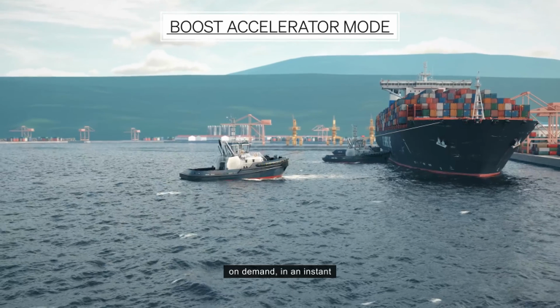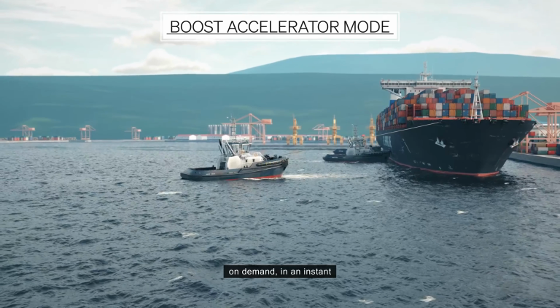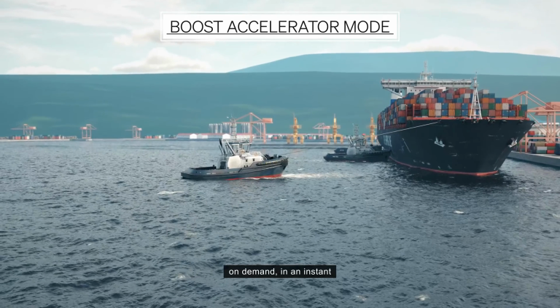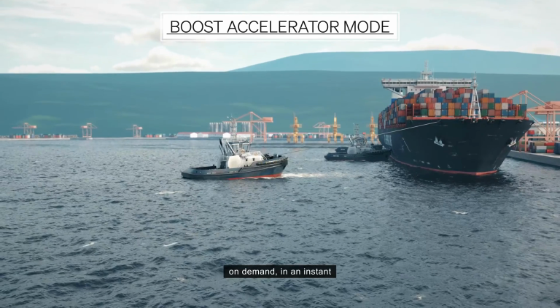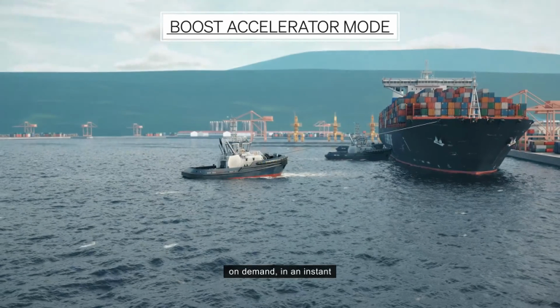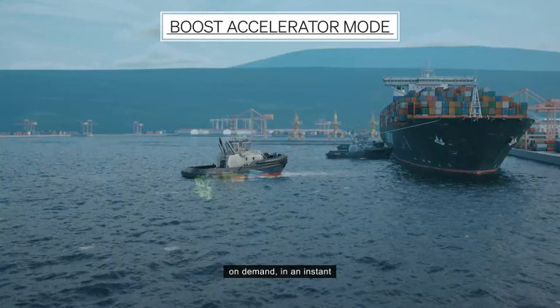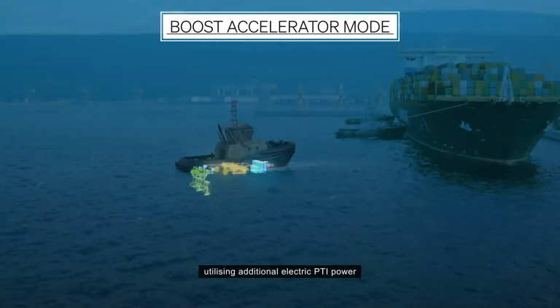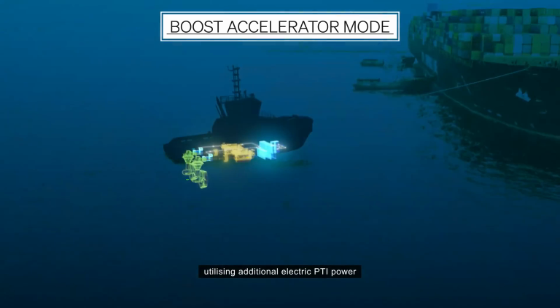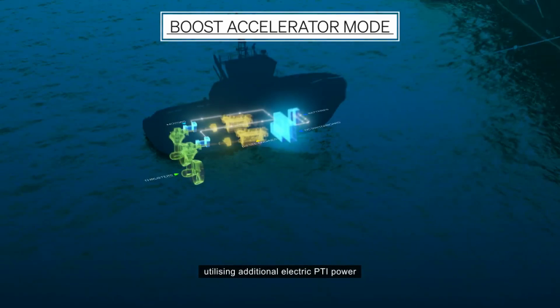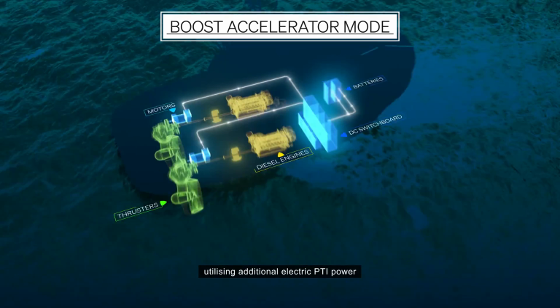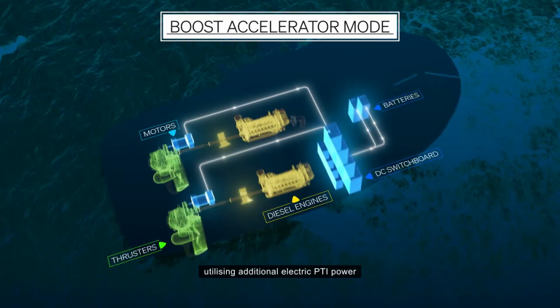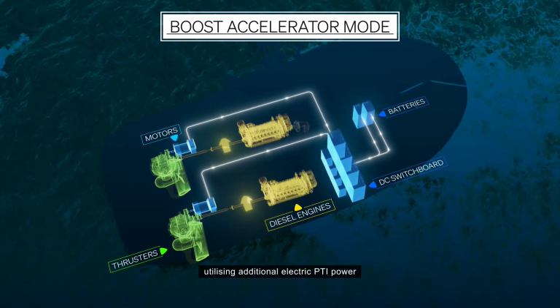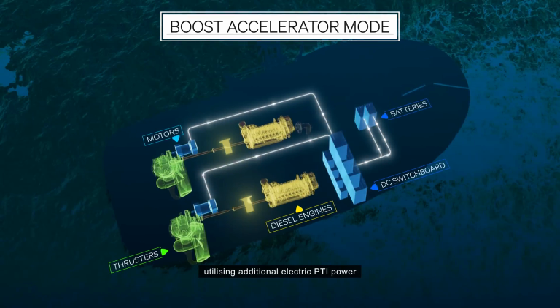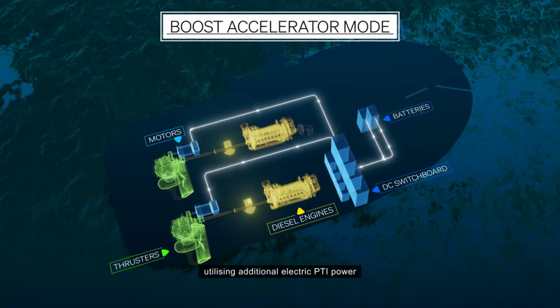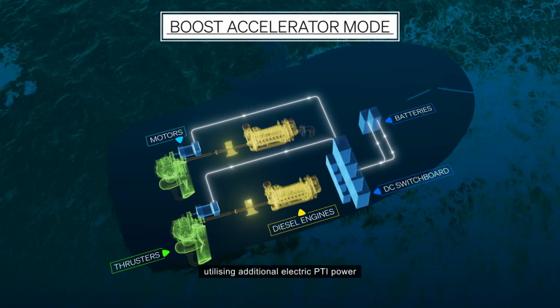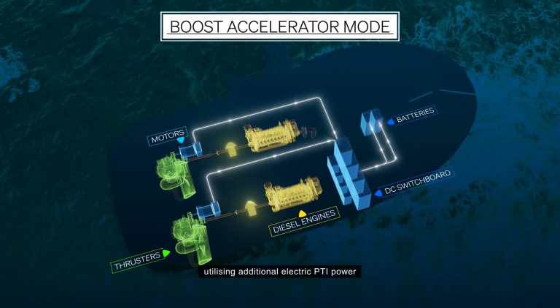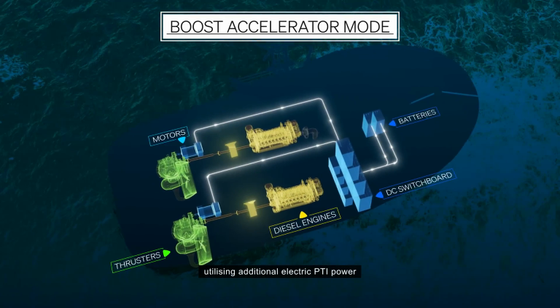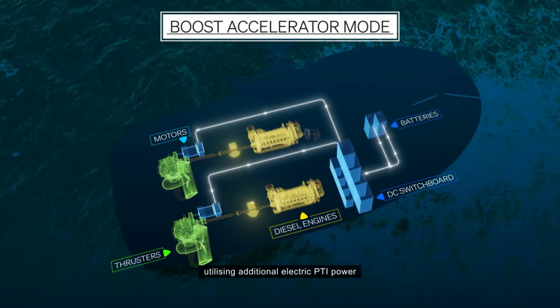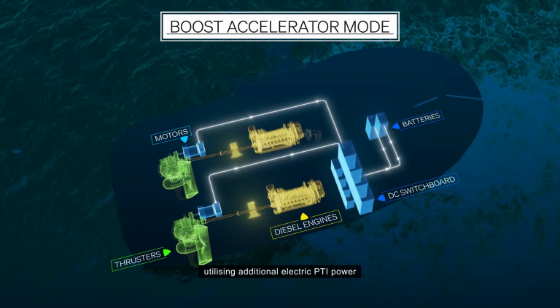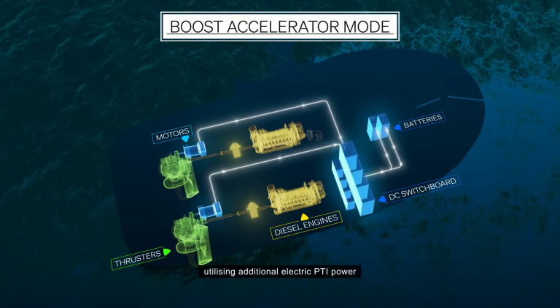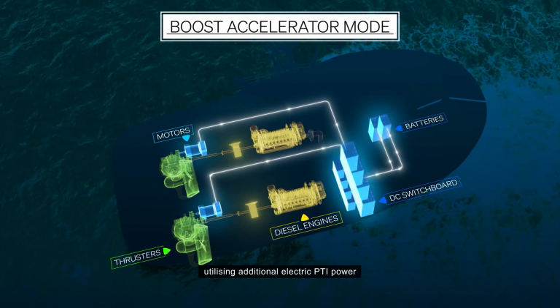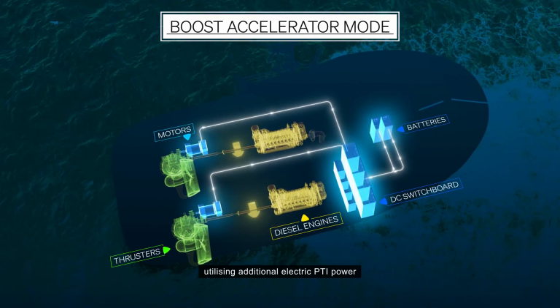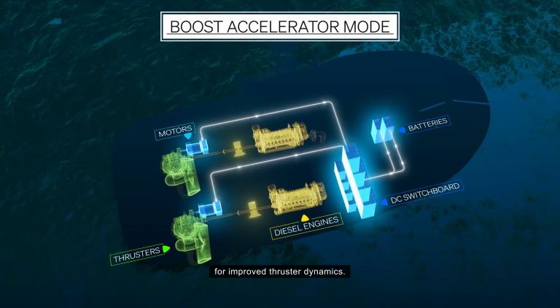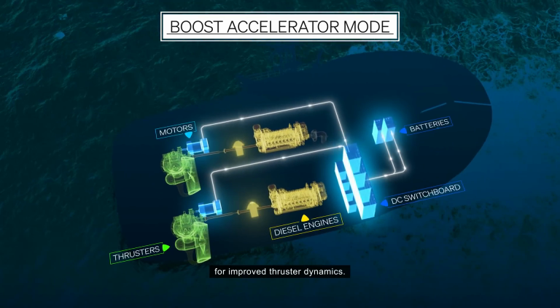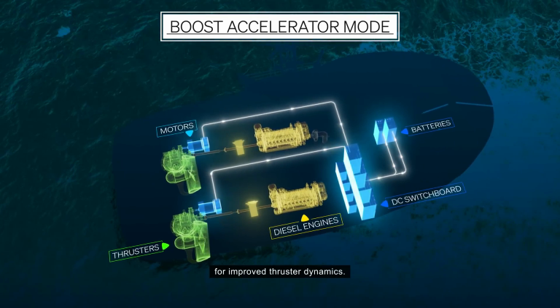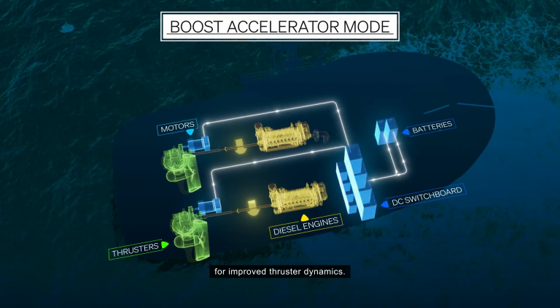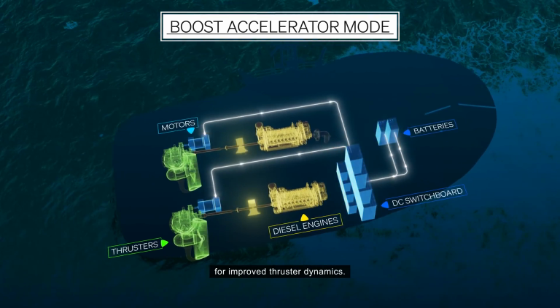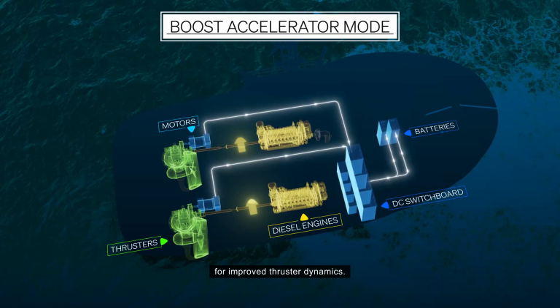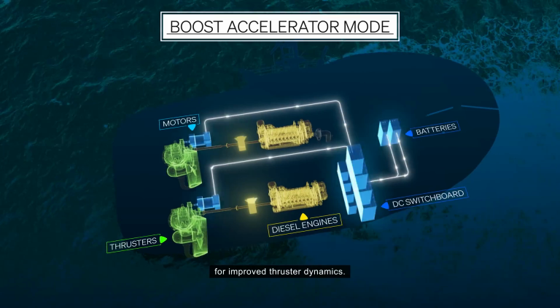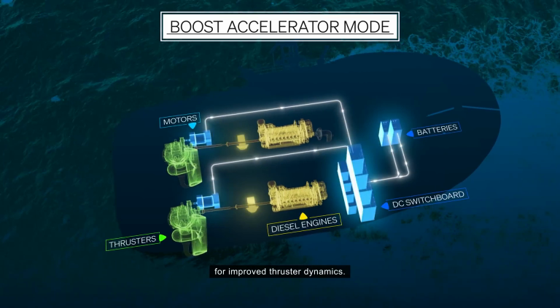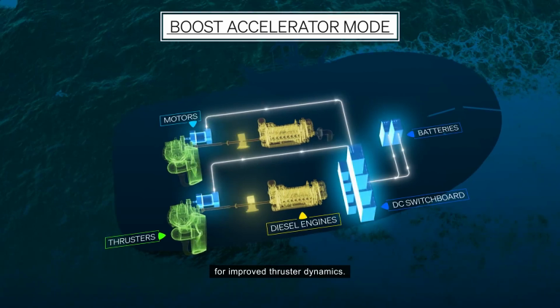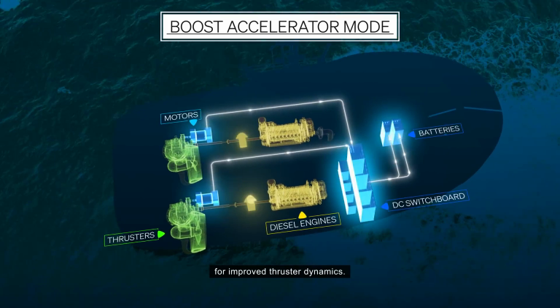Boost accelerate mode delivers the power to respond on demand in an instant, utilizing additional electric PTI power for improved thruster dynamics.